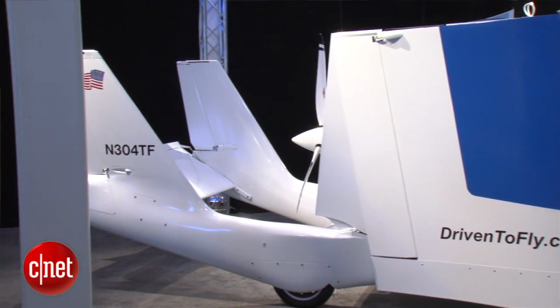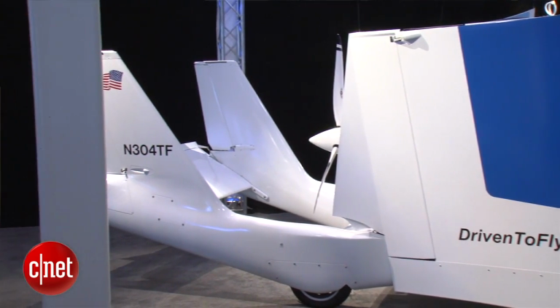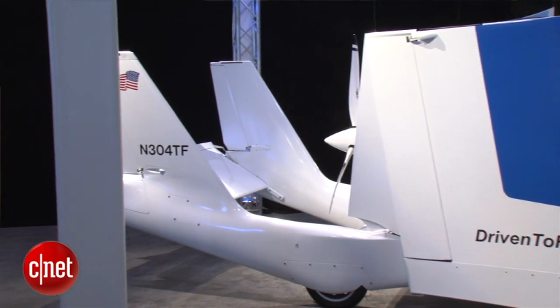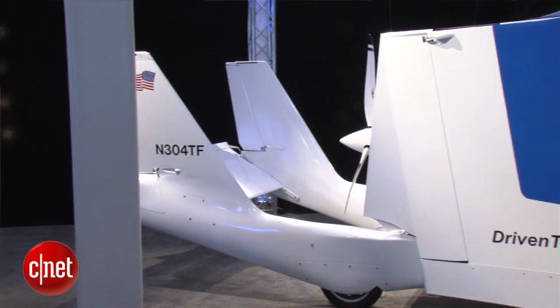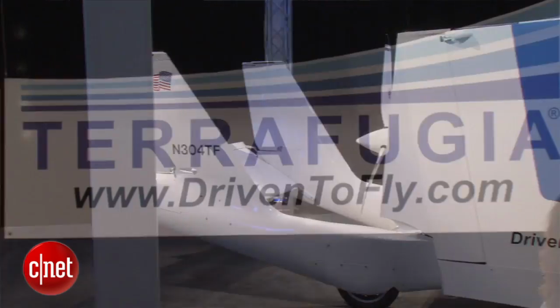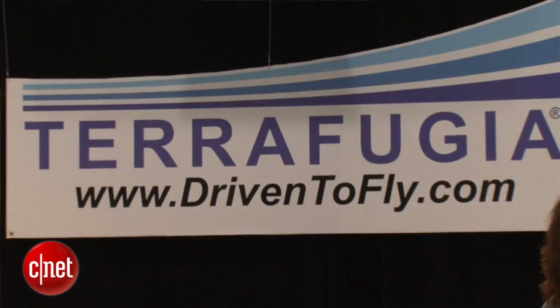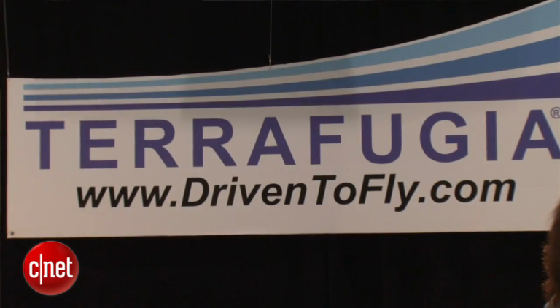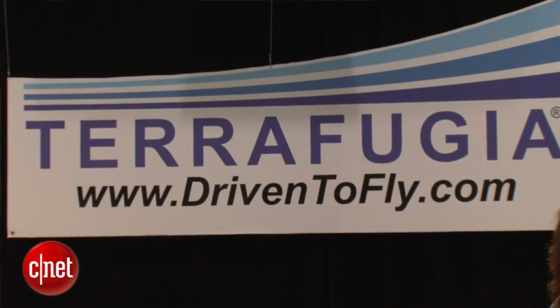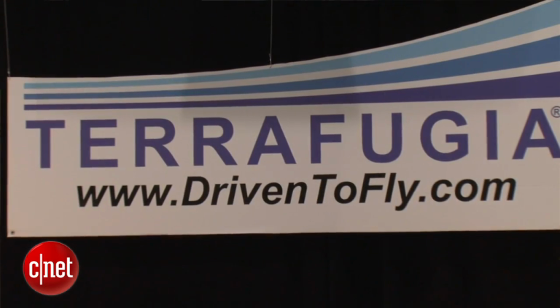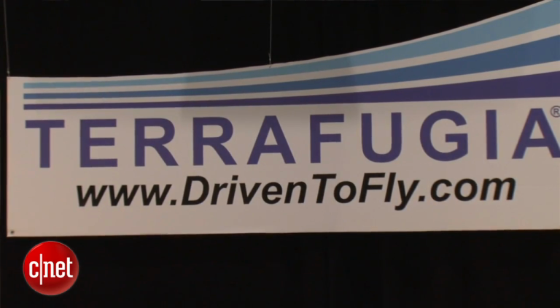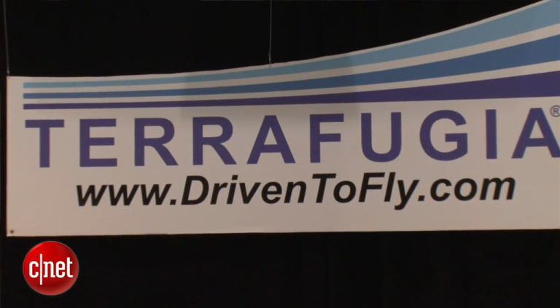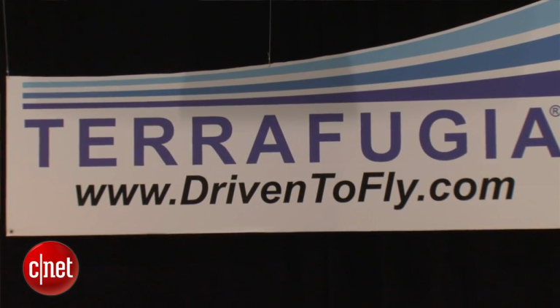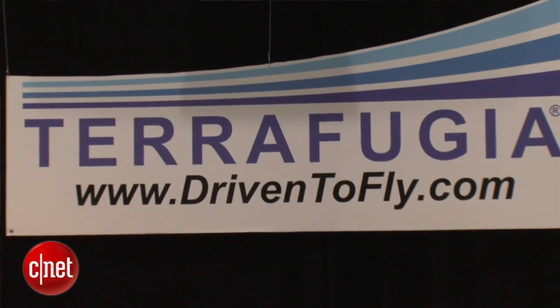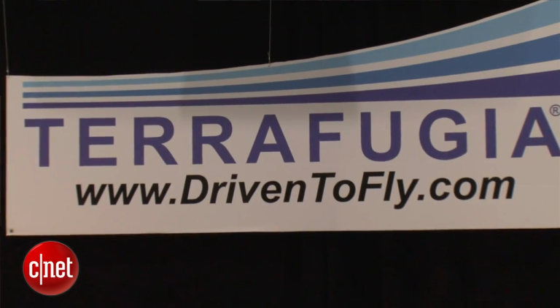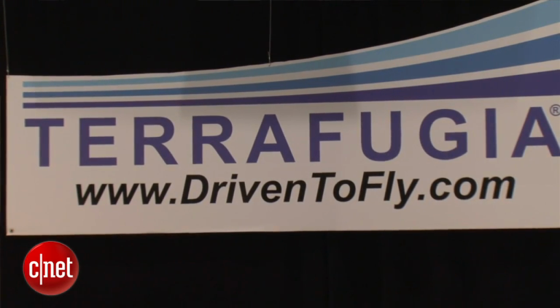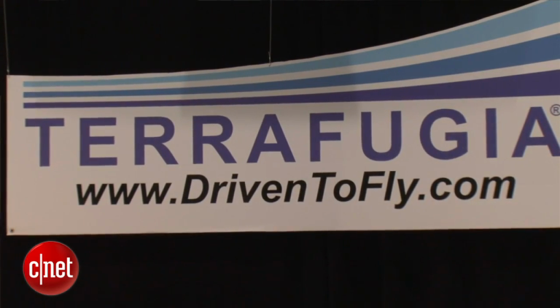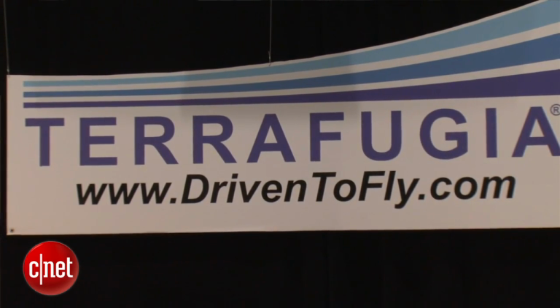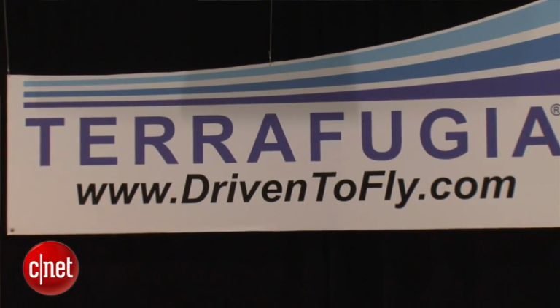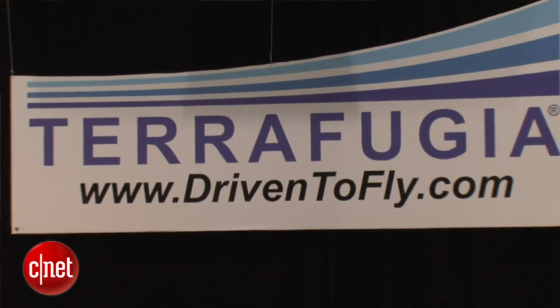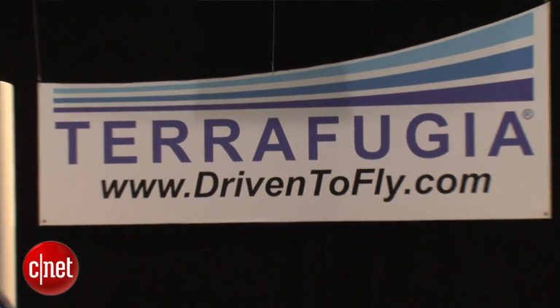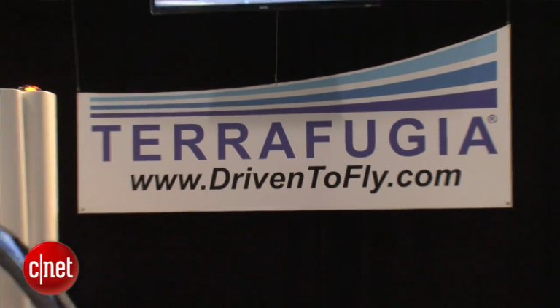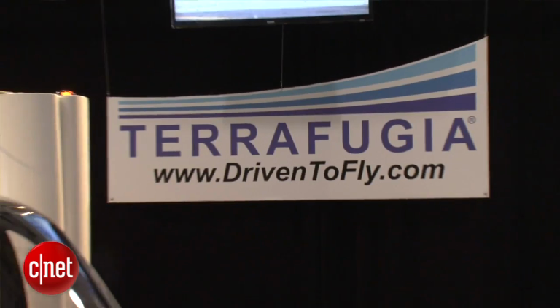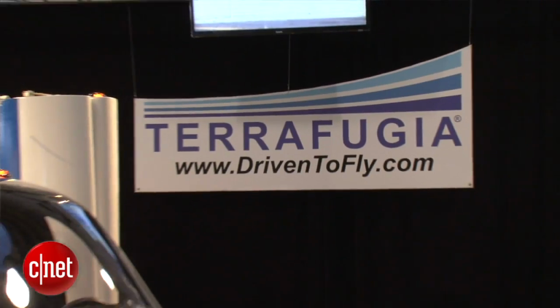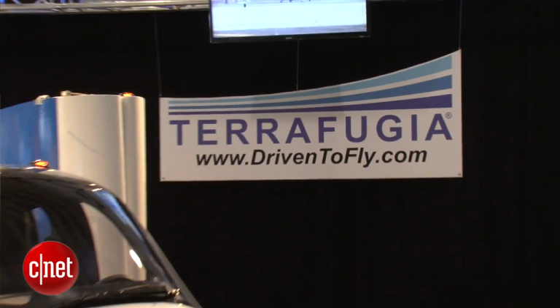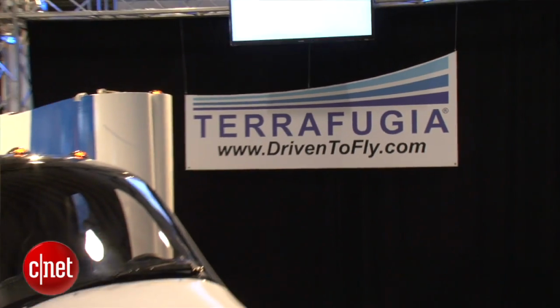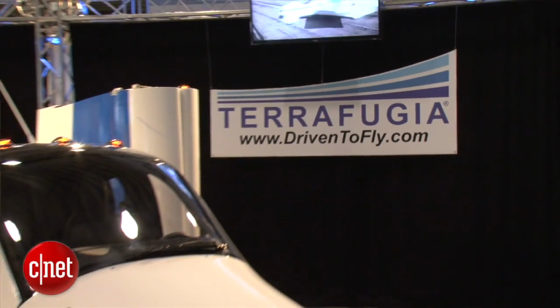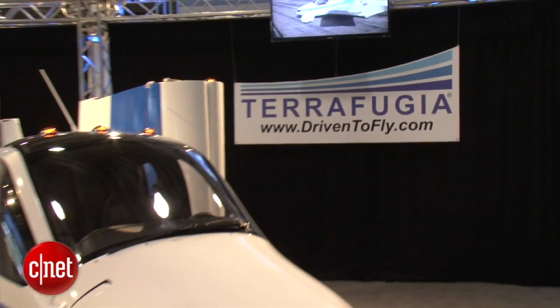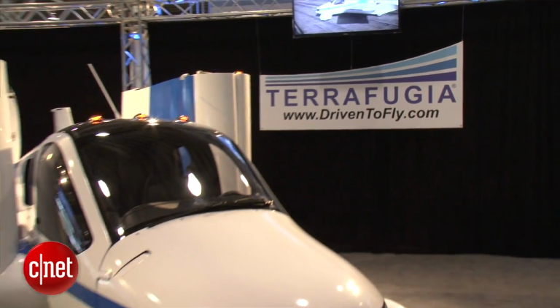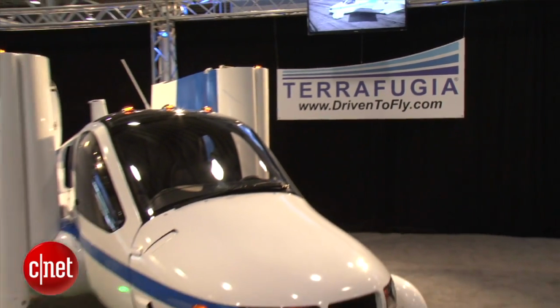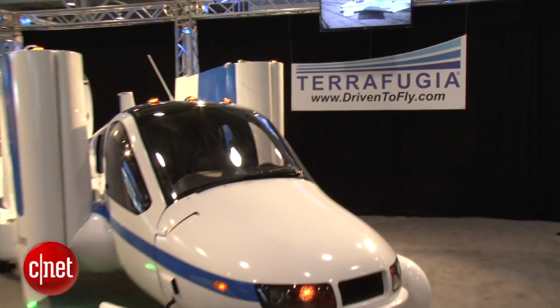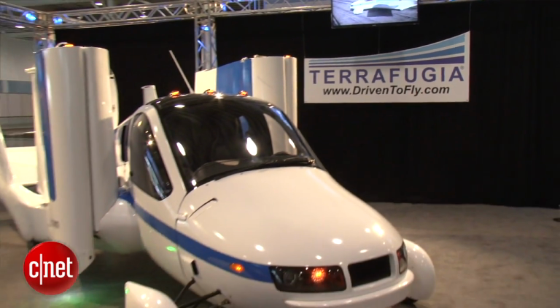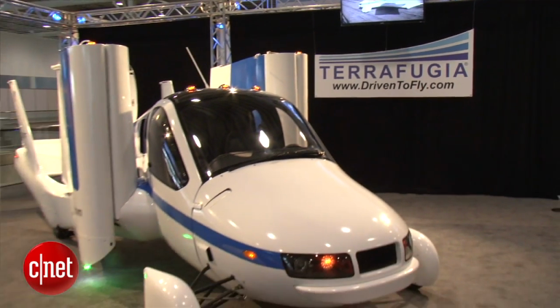I'm Wayne Cunningham looking at the Terafugia Transition at the 2012 New York International Auto Show.